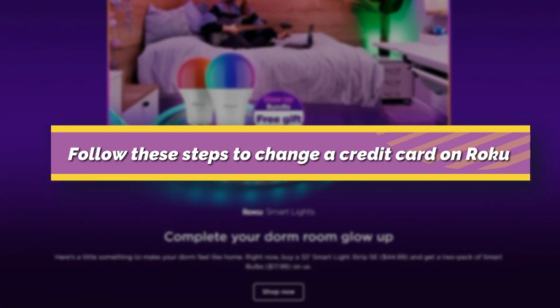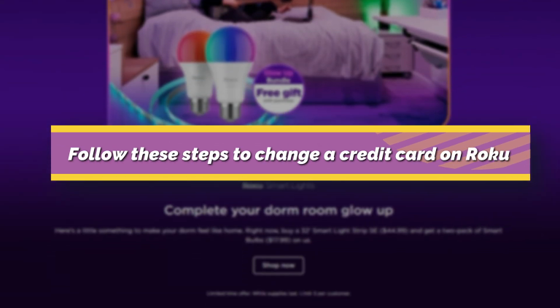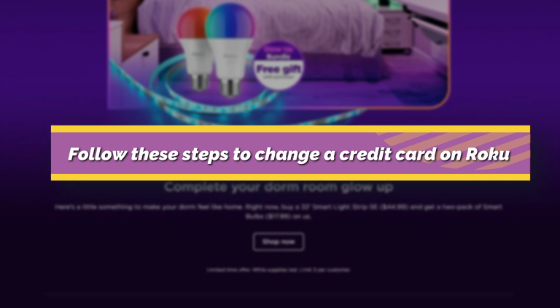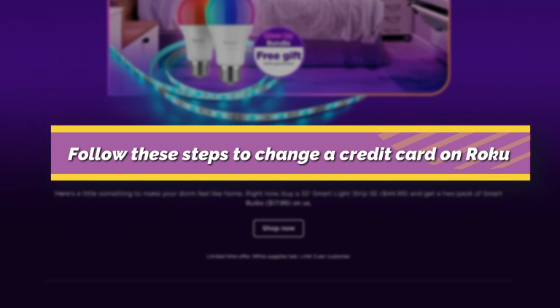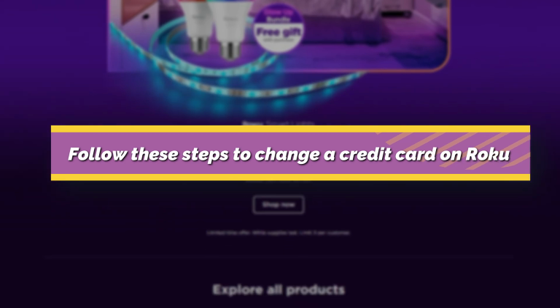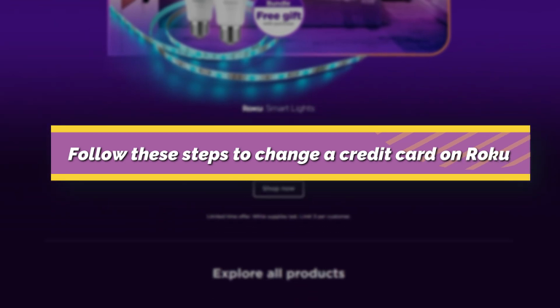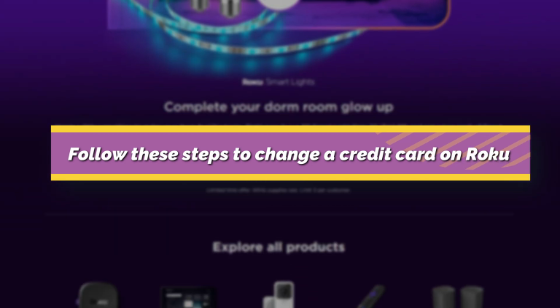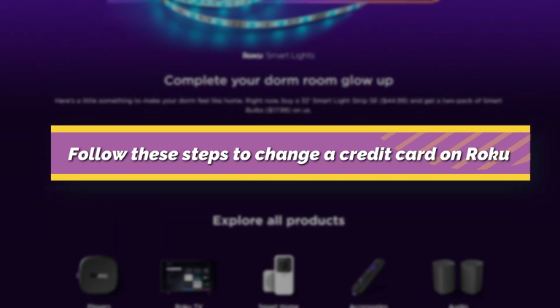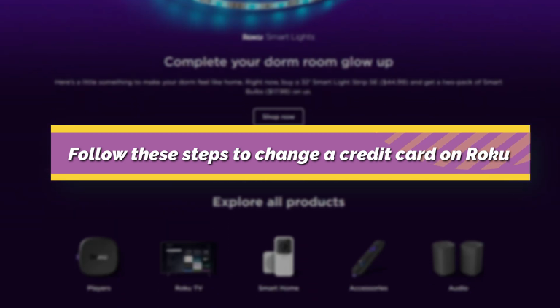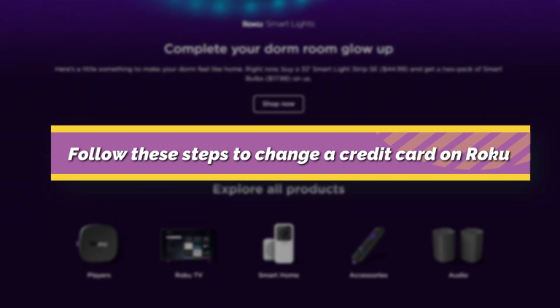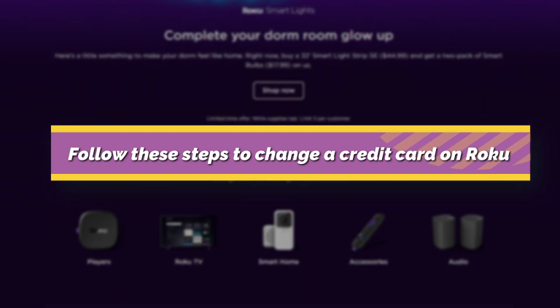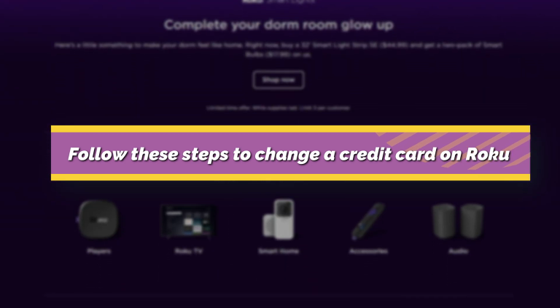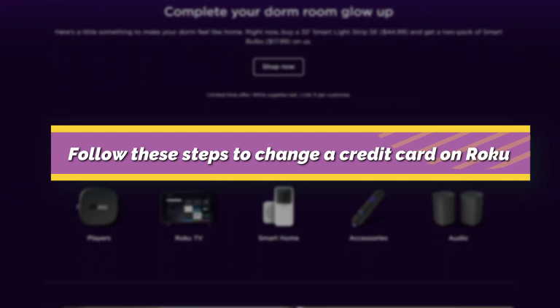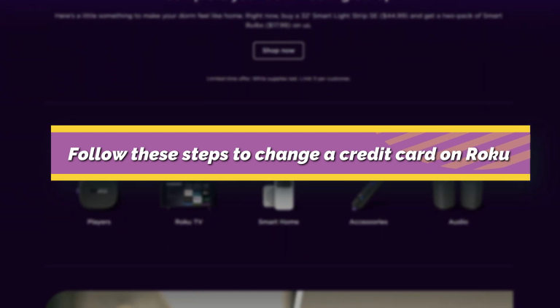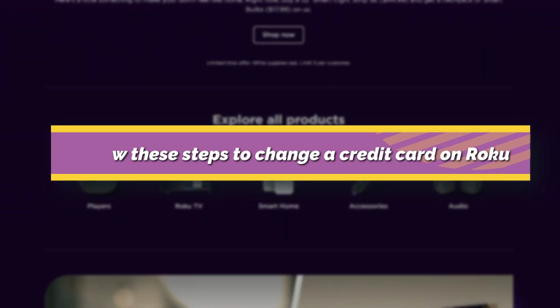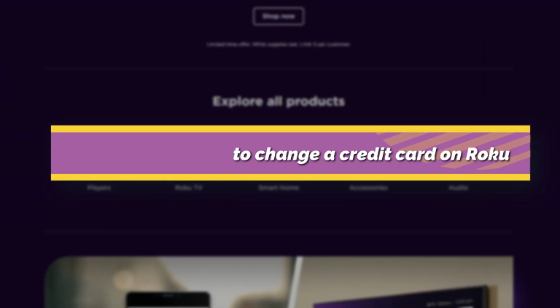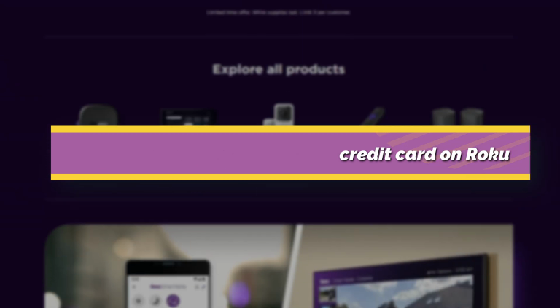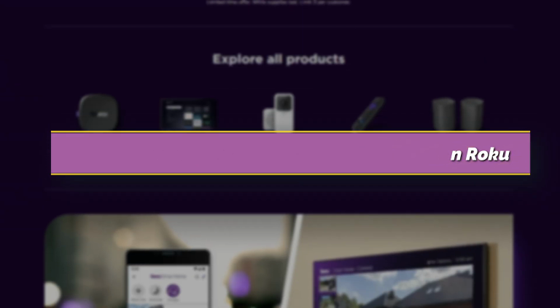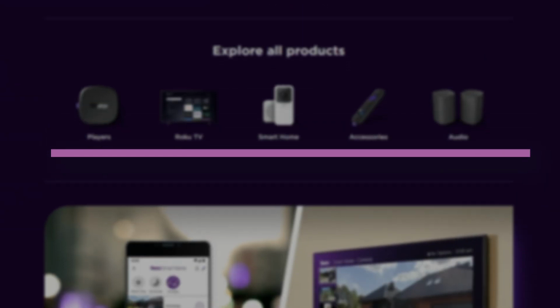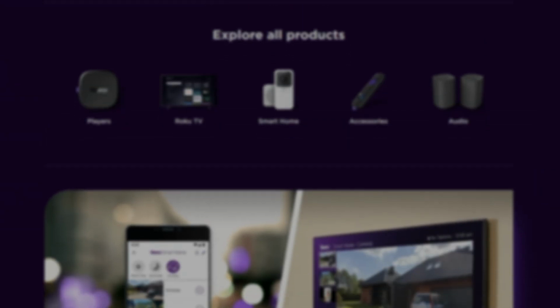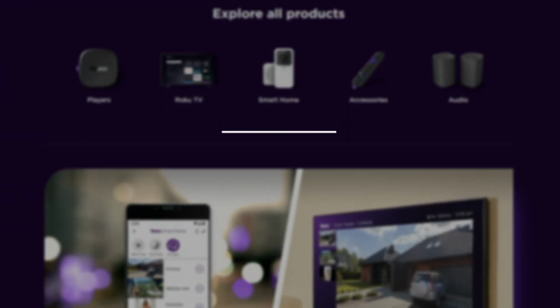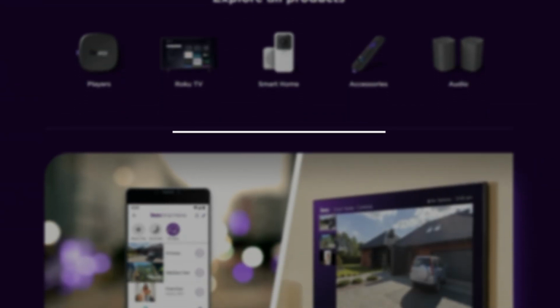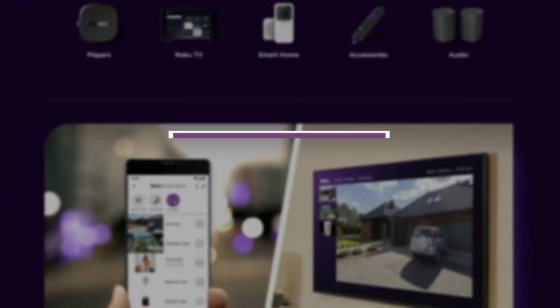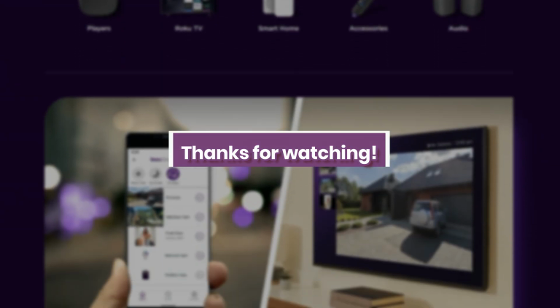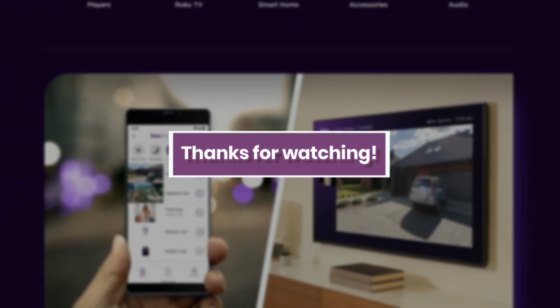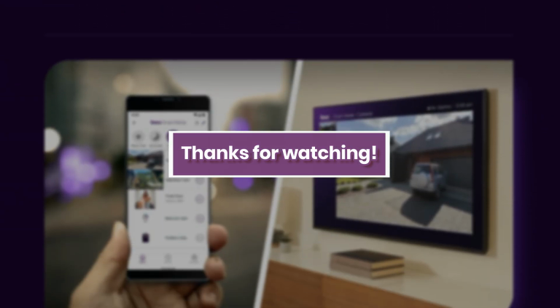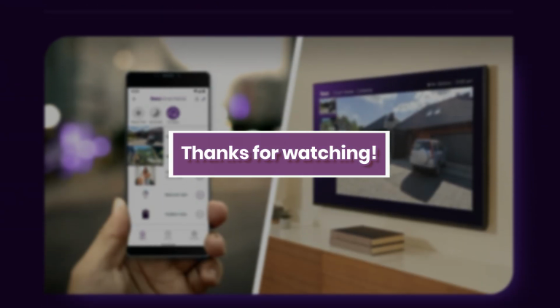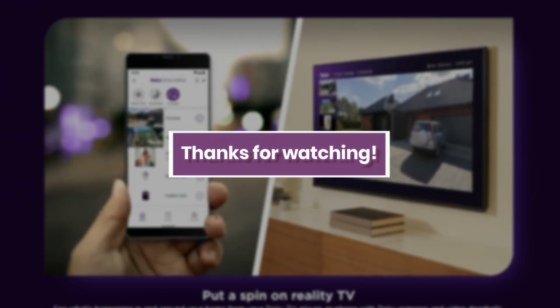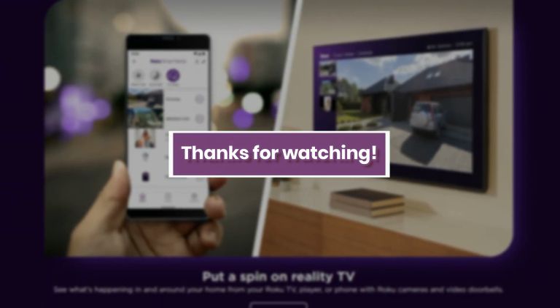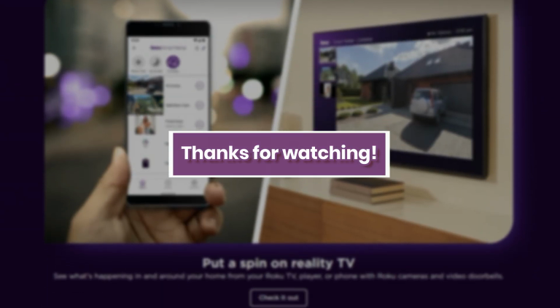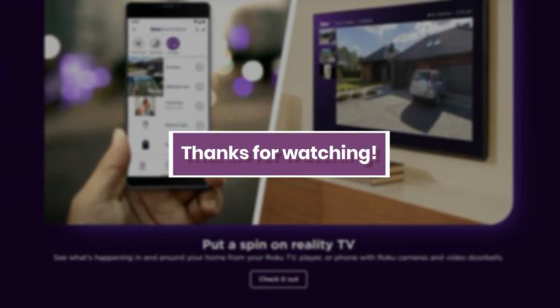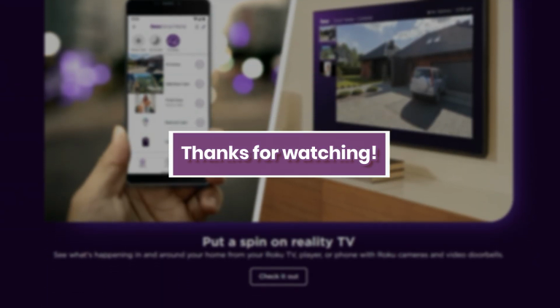Follow these steps to change a credit card on Roku. Thanks for watching. Till next time.